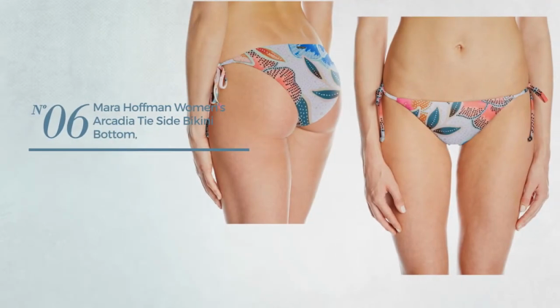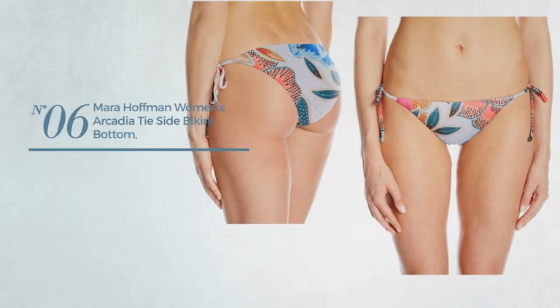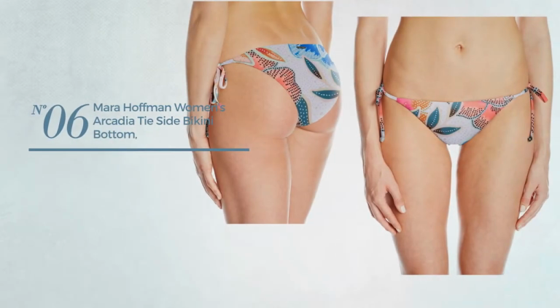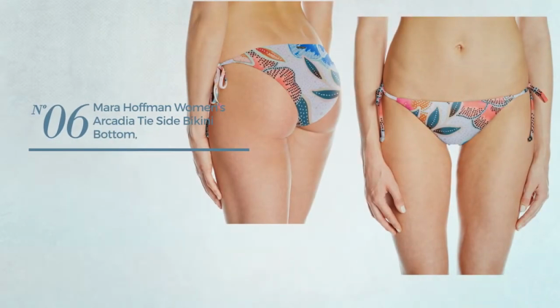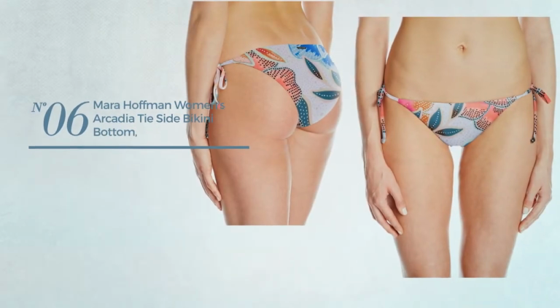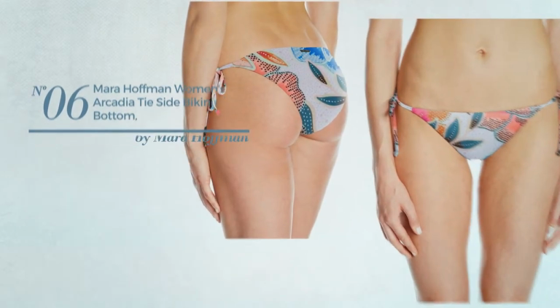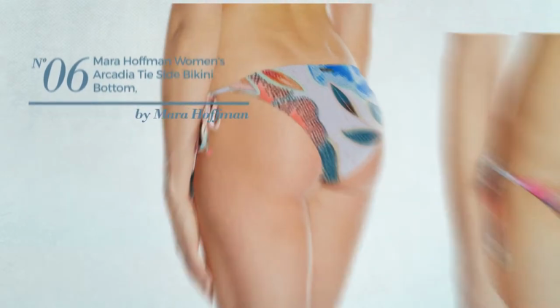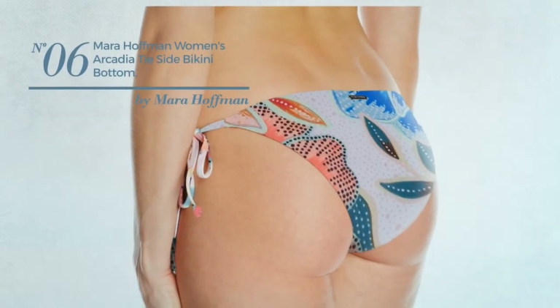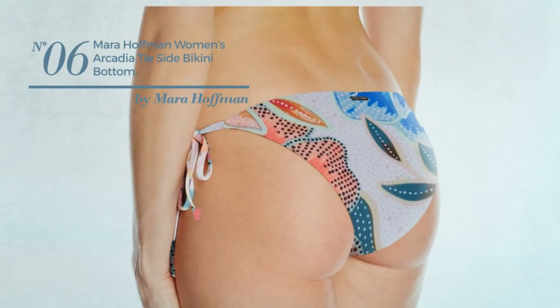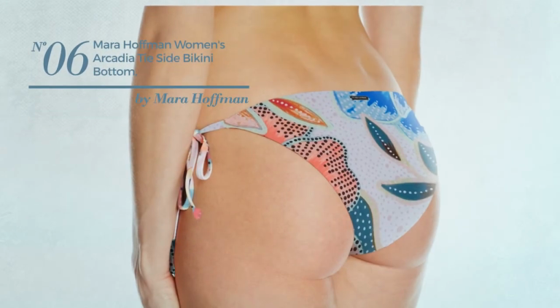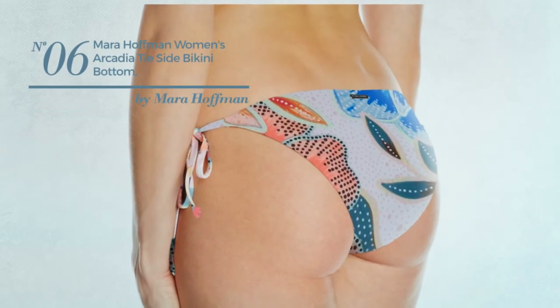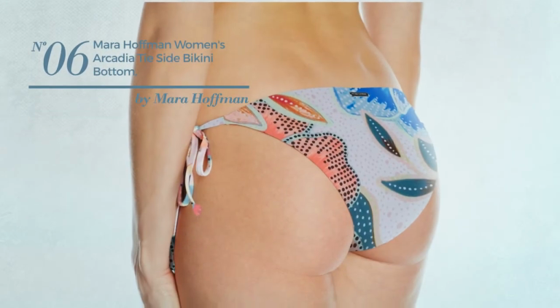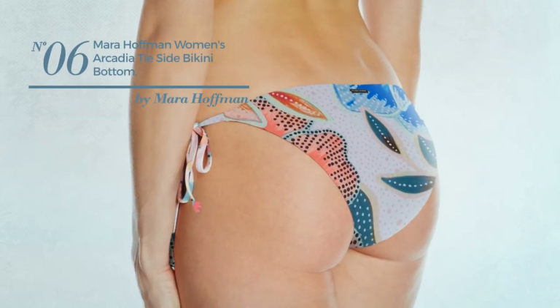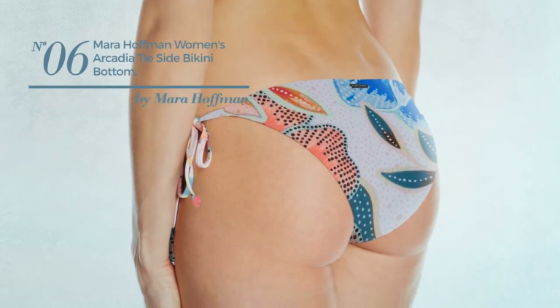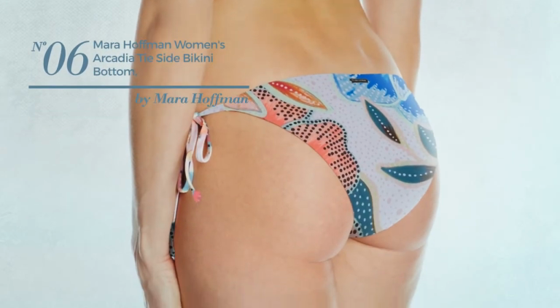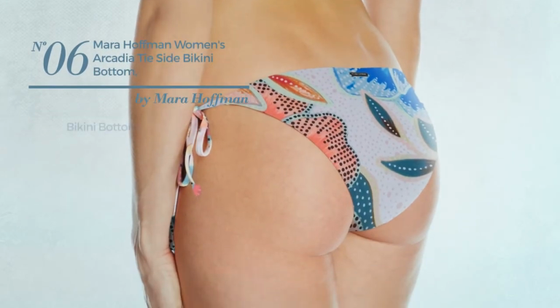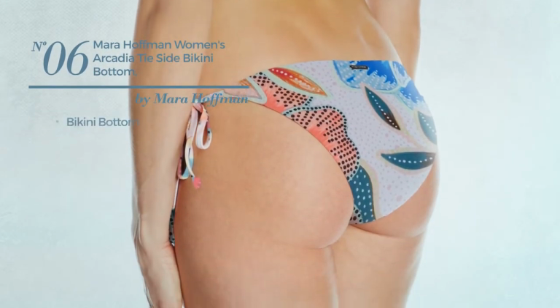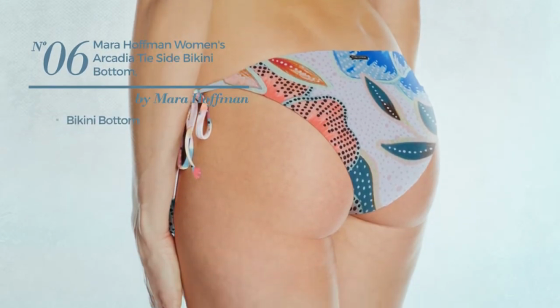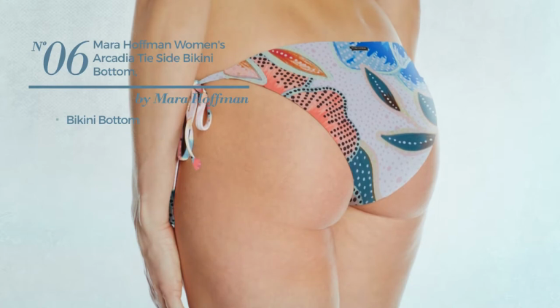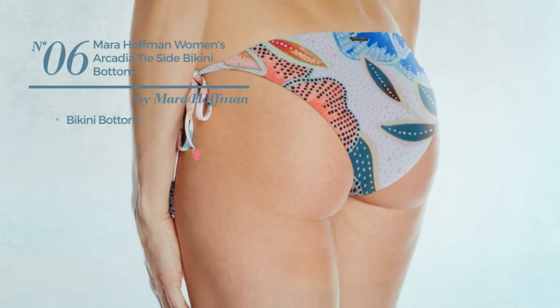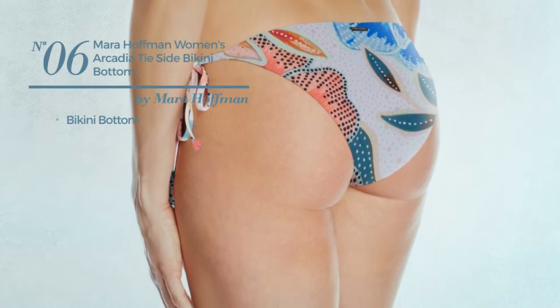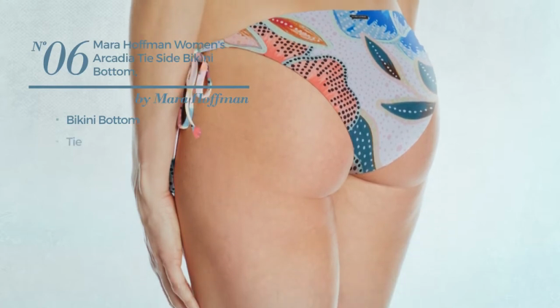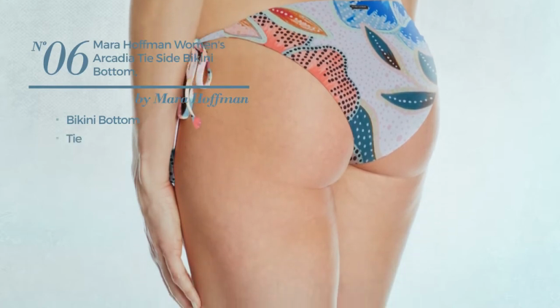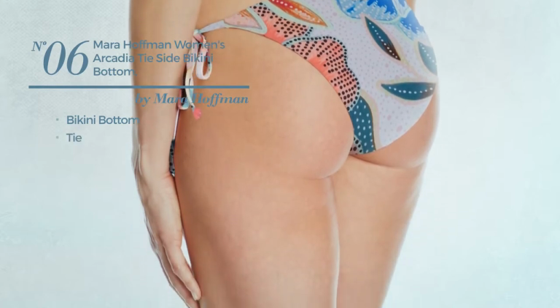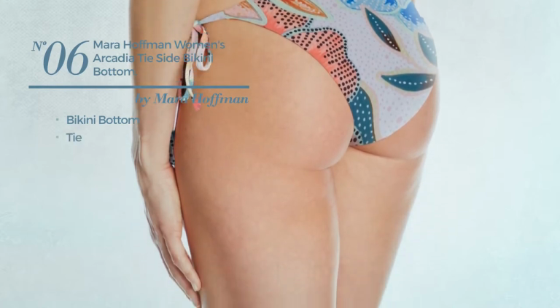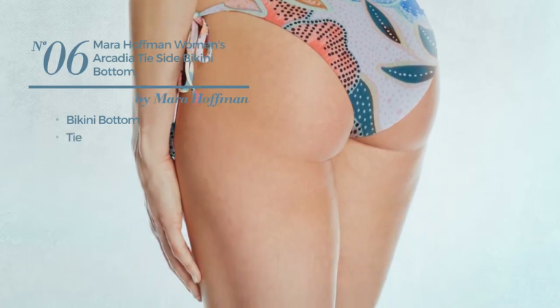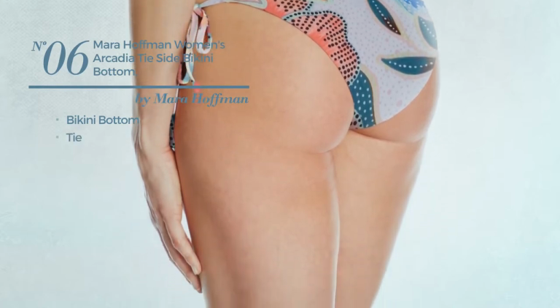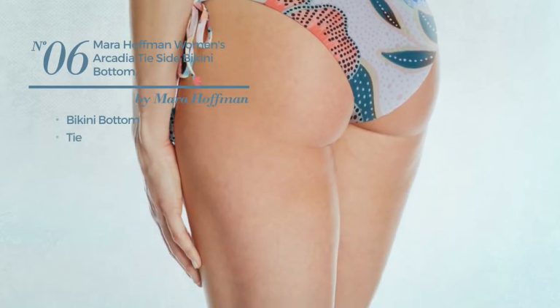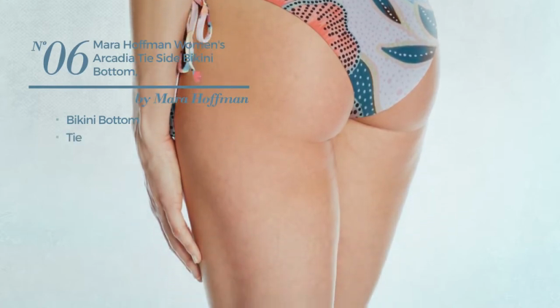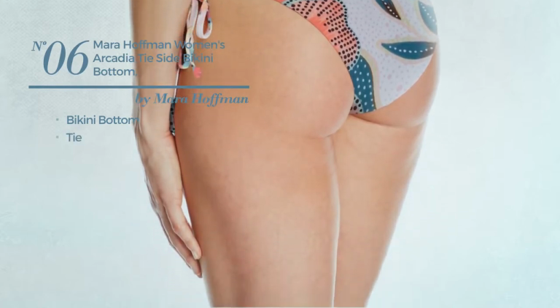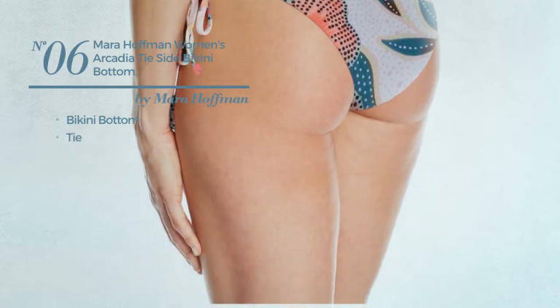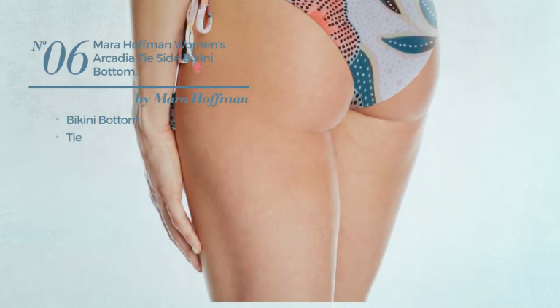Number 6, this bikini includes bikini bottom and tie. Available in 2 more colors.